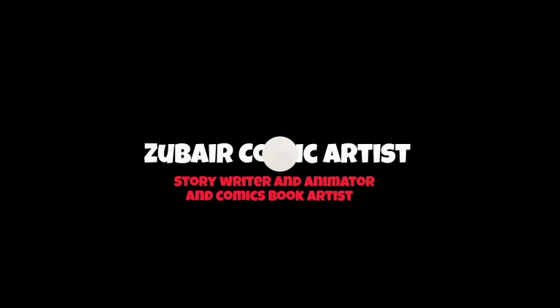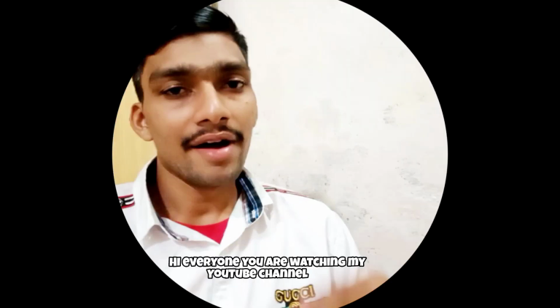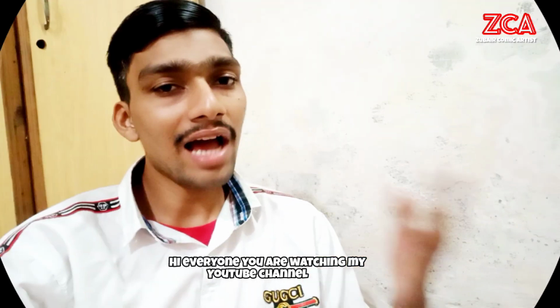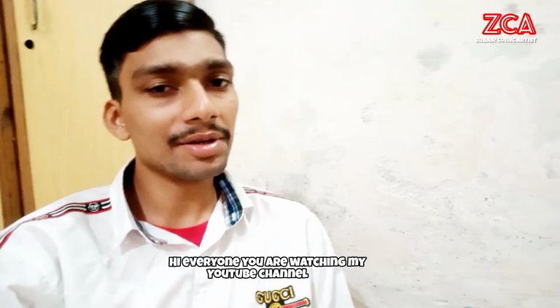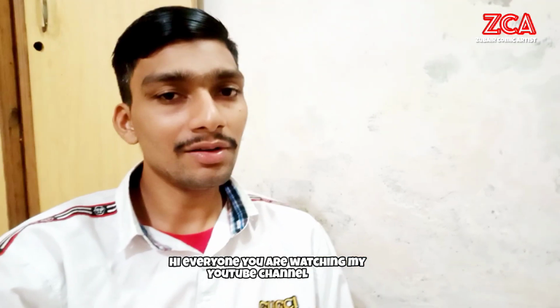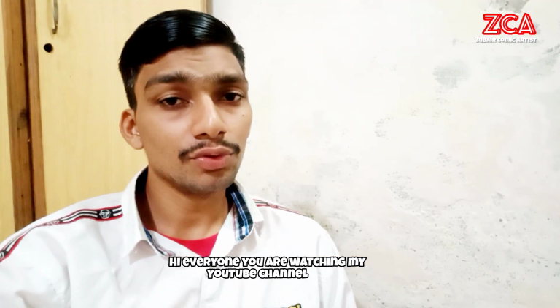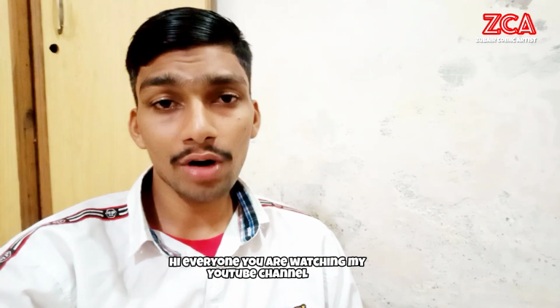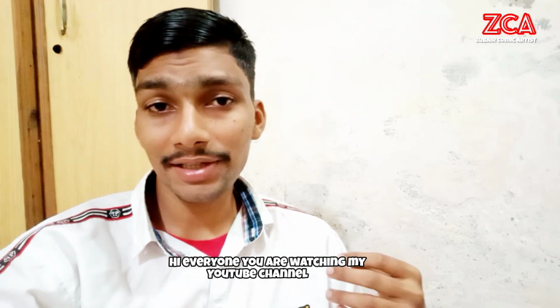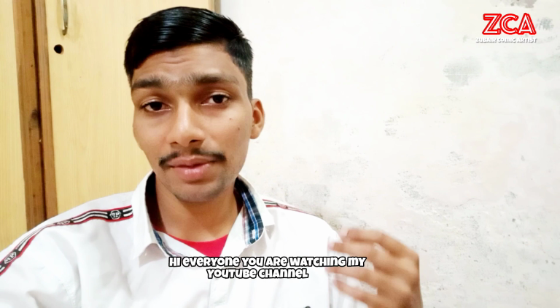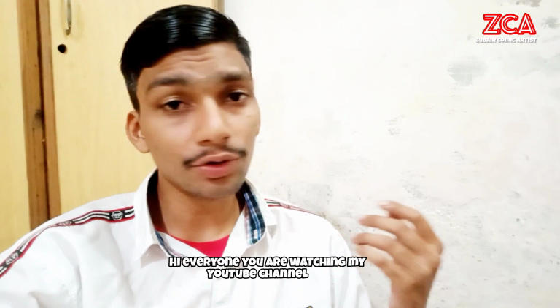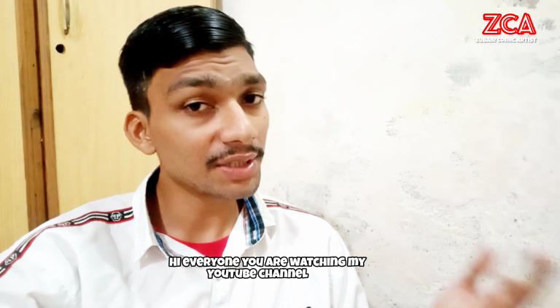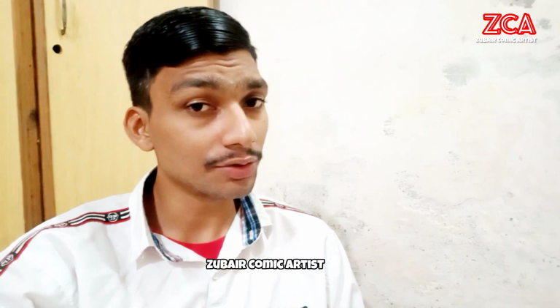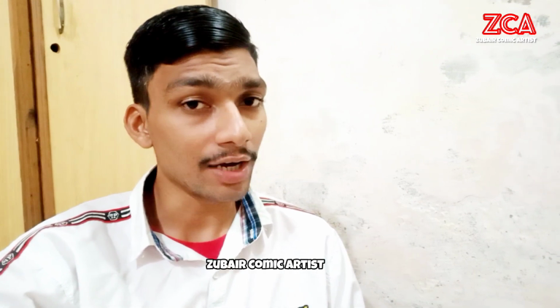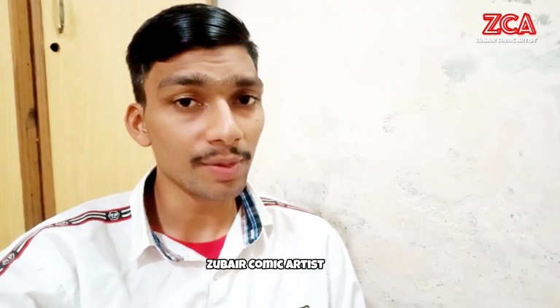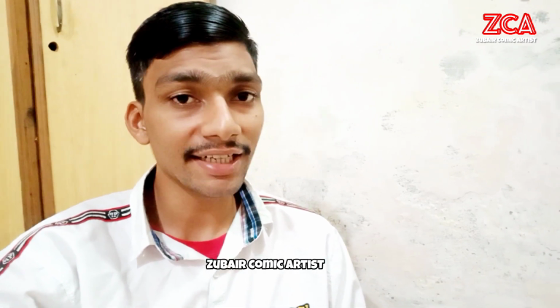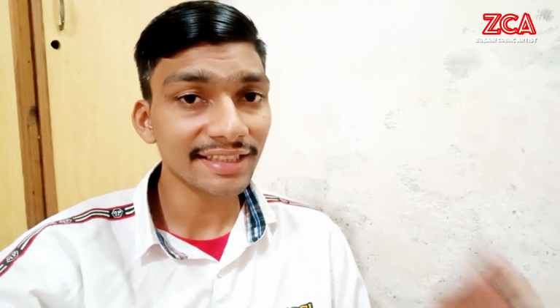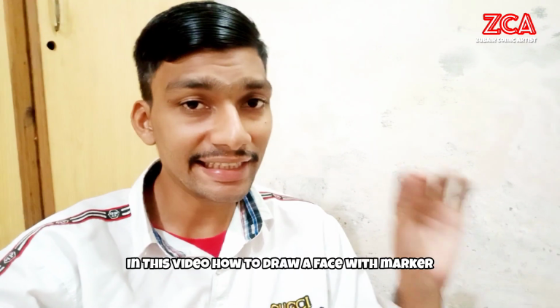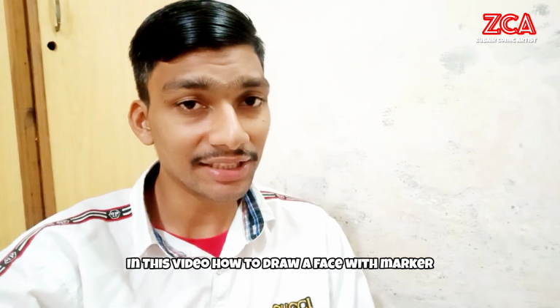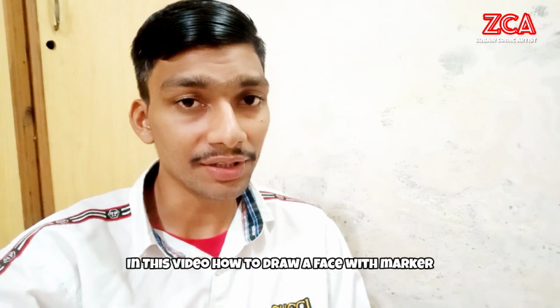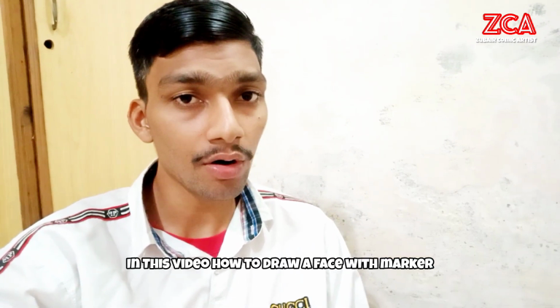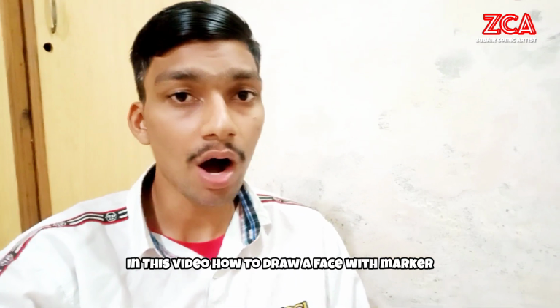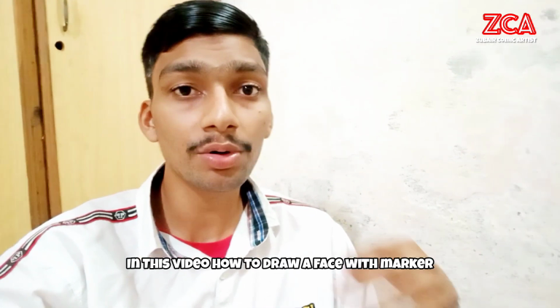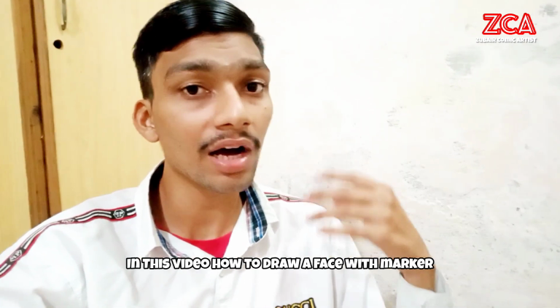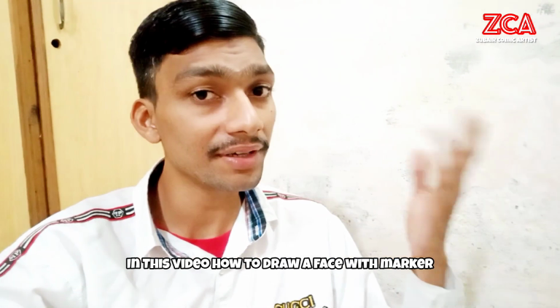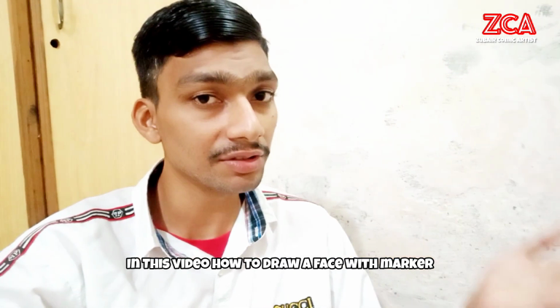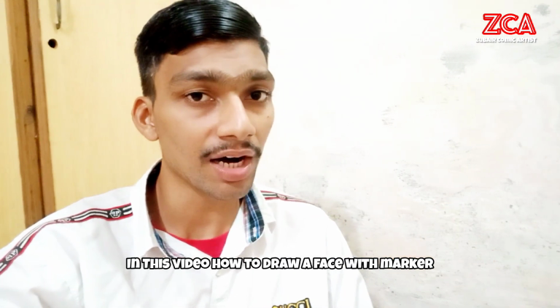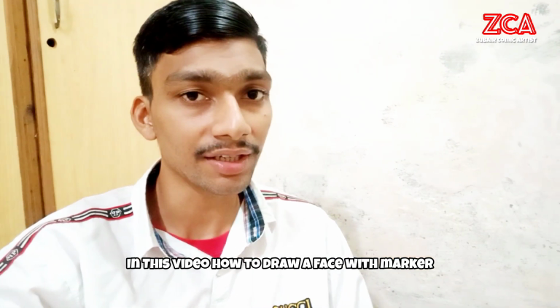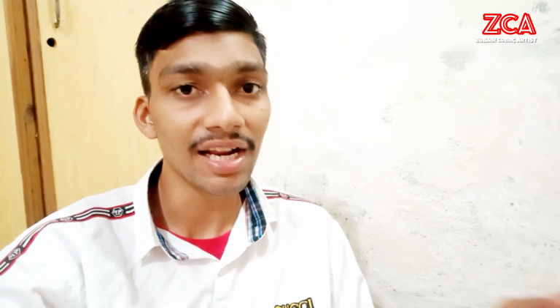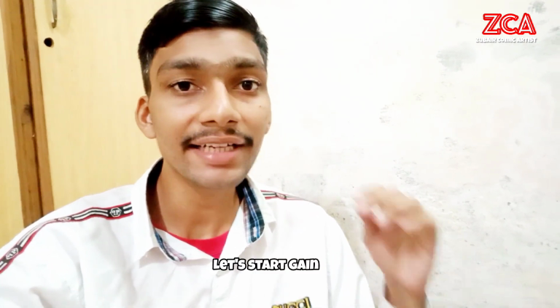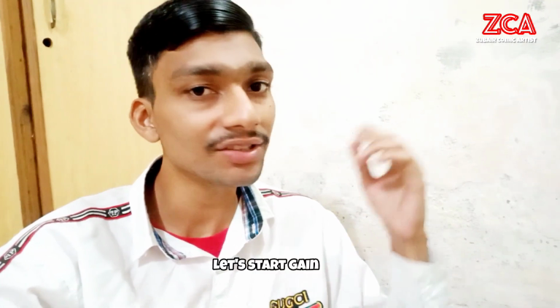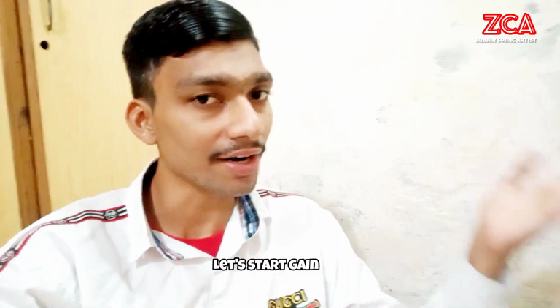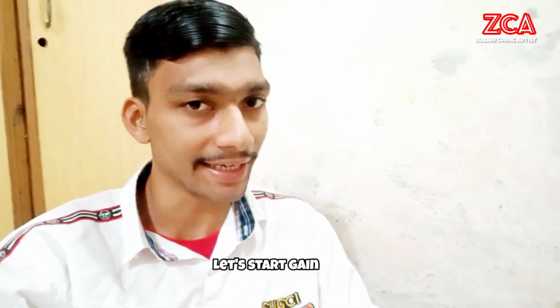Hi everyone, you are watching my YouTube channel Zubair Comic Artist. In this video, I'll show you how to draw a face with the marker. Let's start.